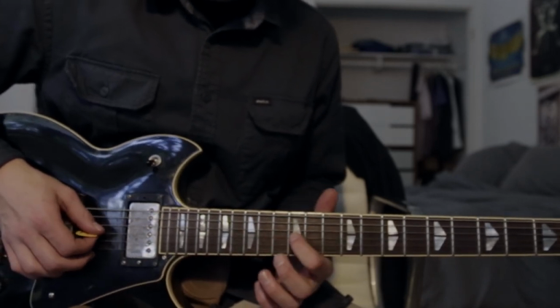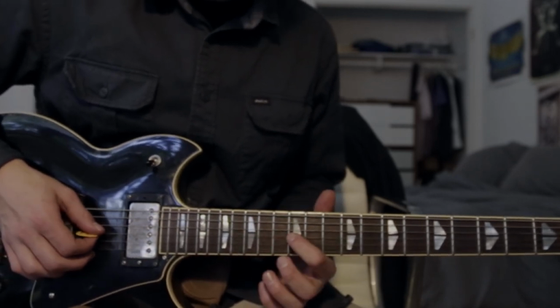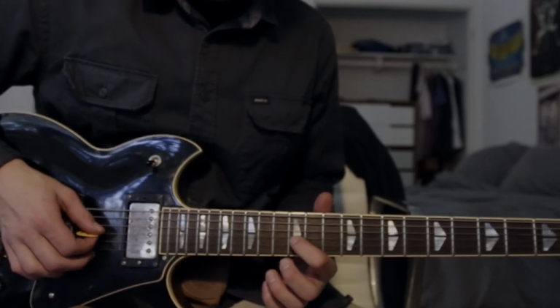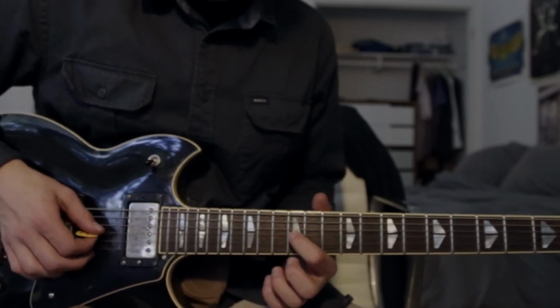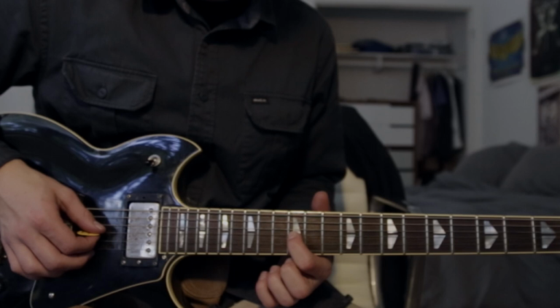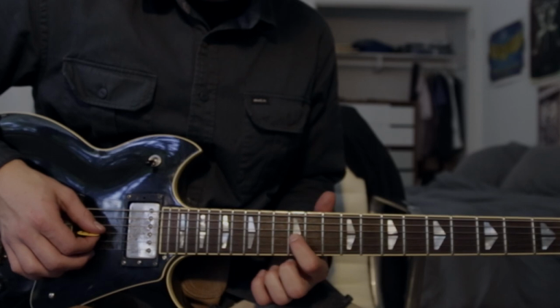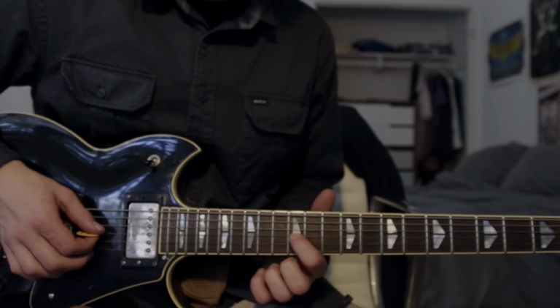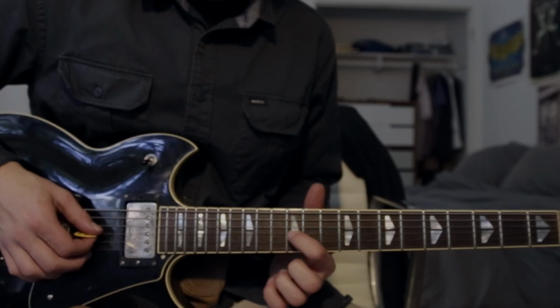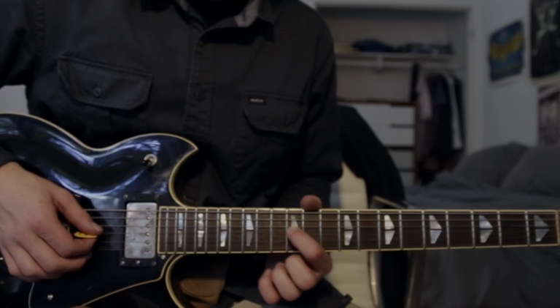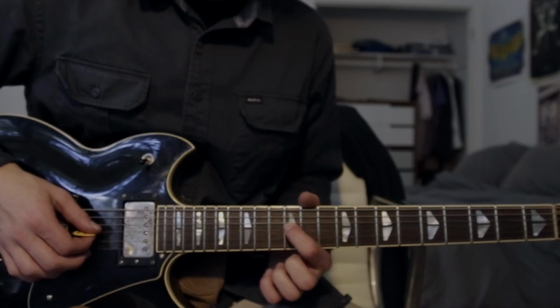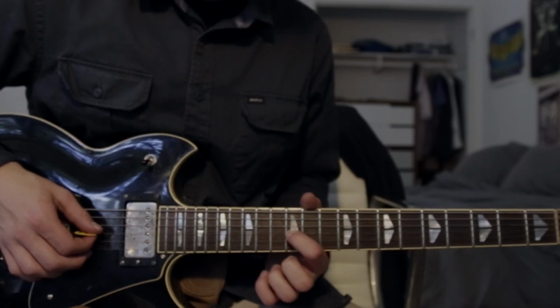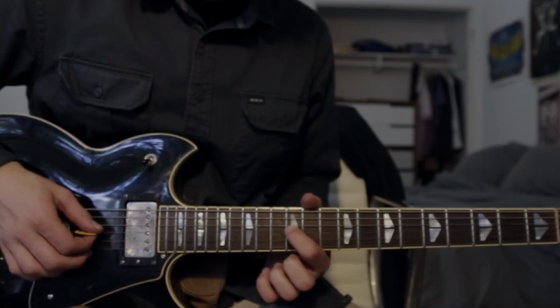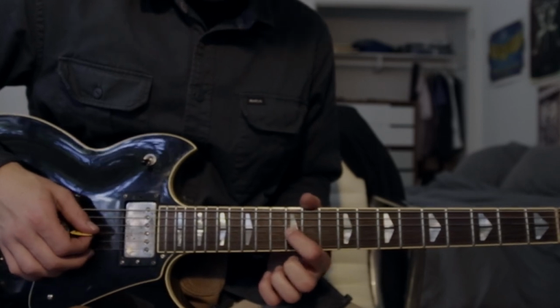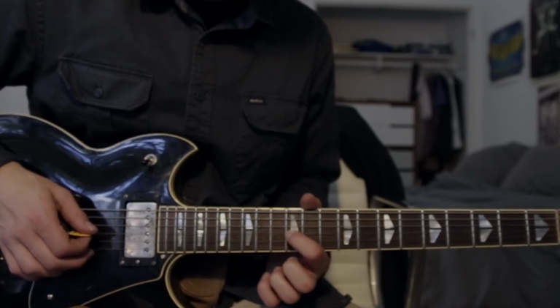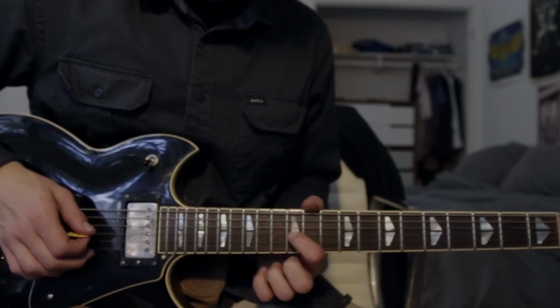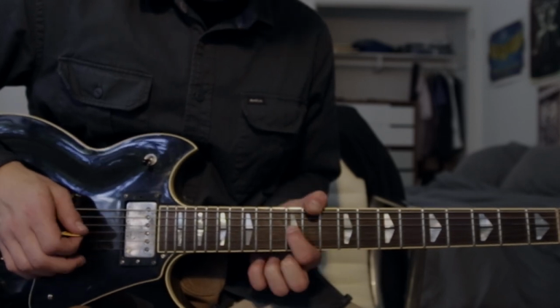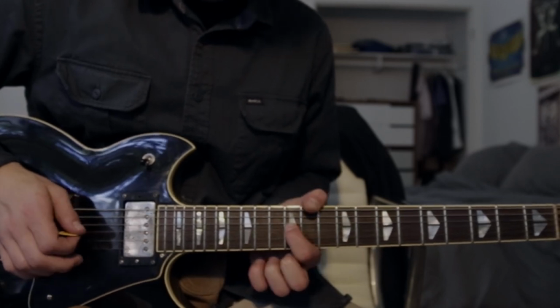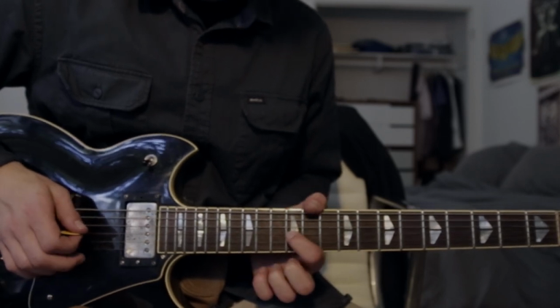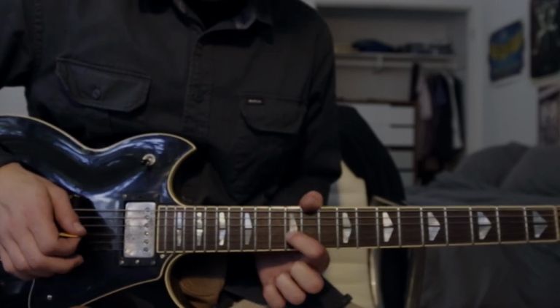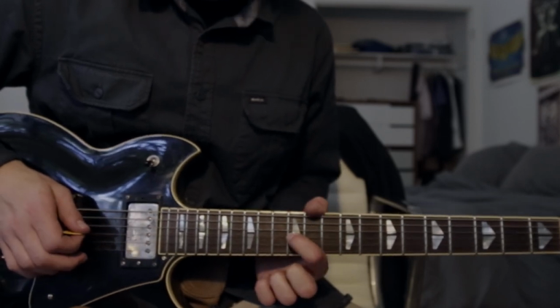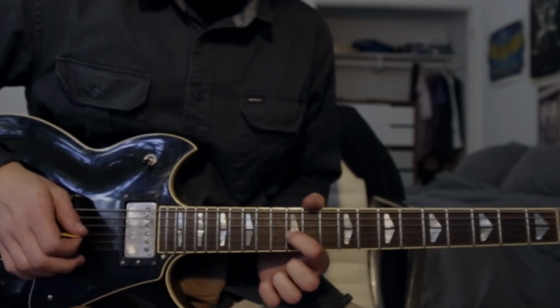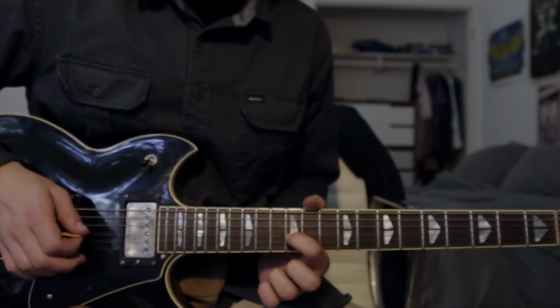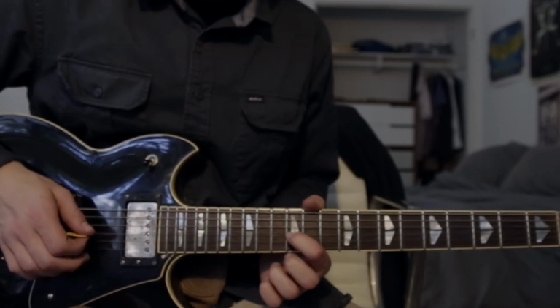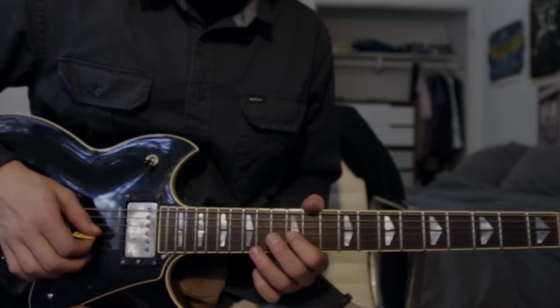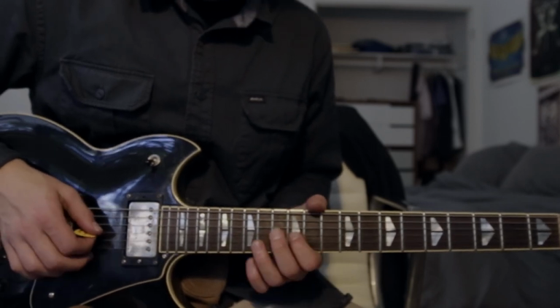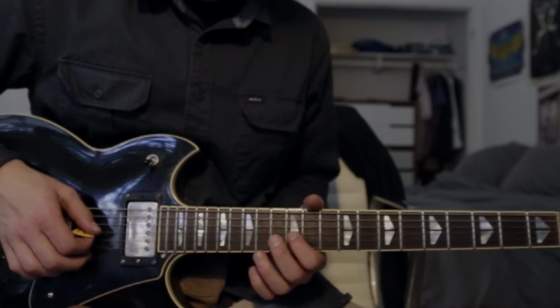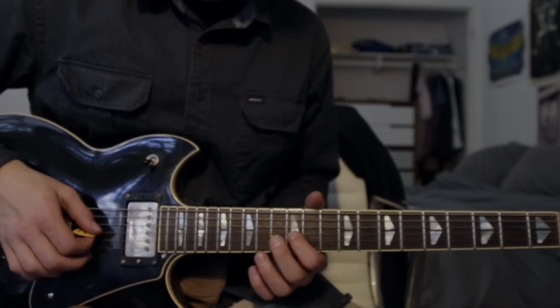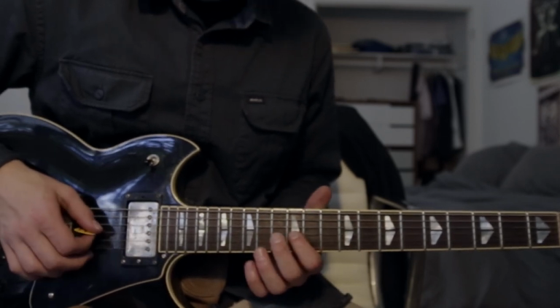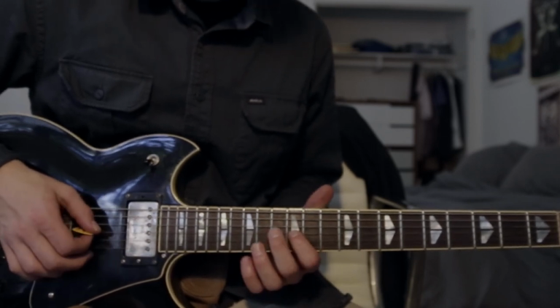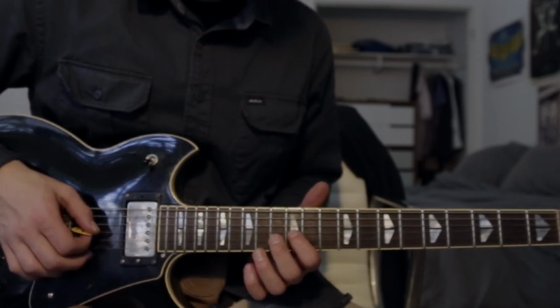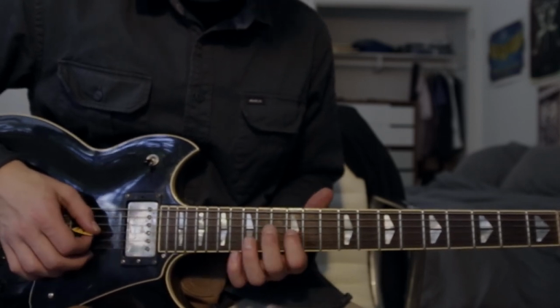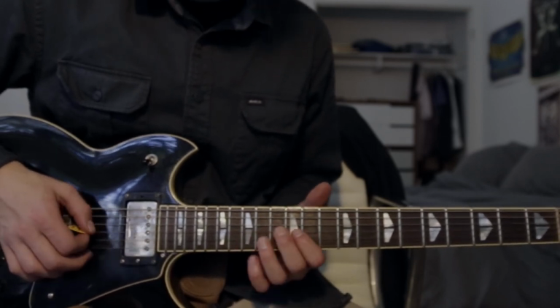Also when you hit that last note you can give a little bit of vibrato if you want by moving your finger up and down — makes it sound a little bit cooler, more interesting.